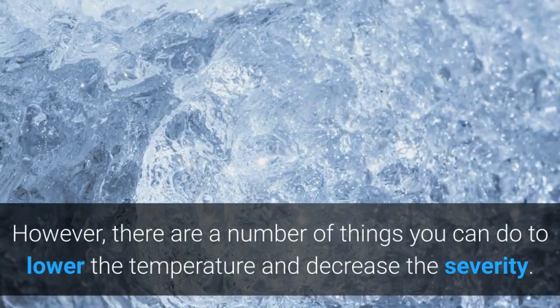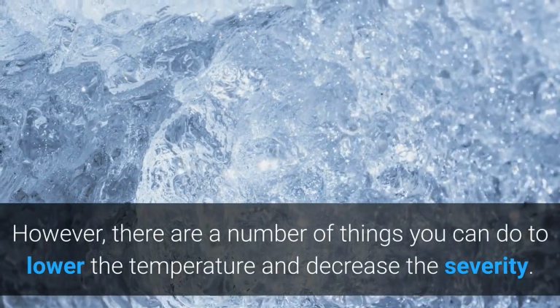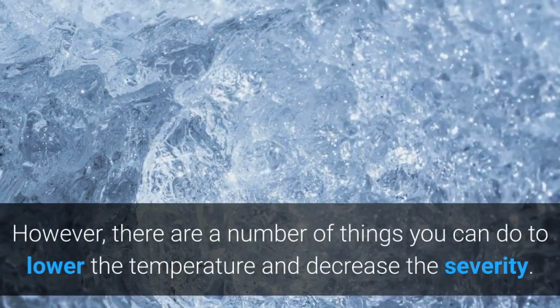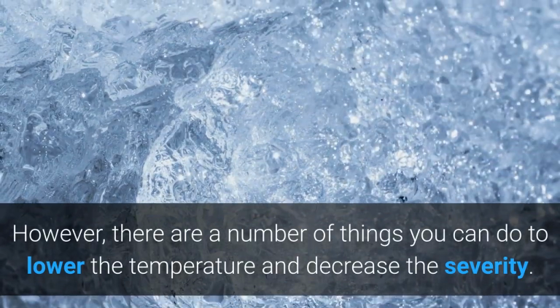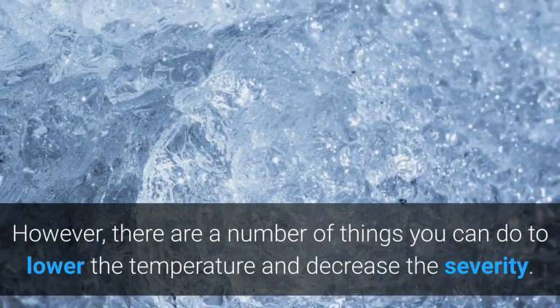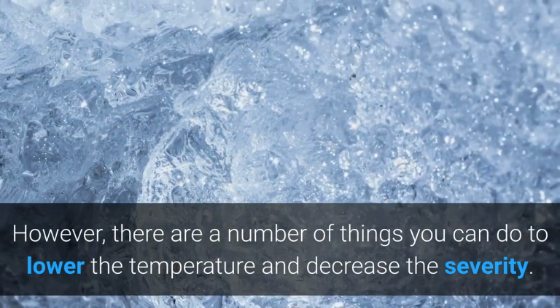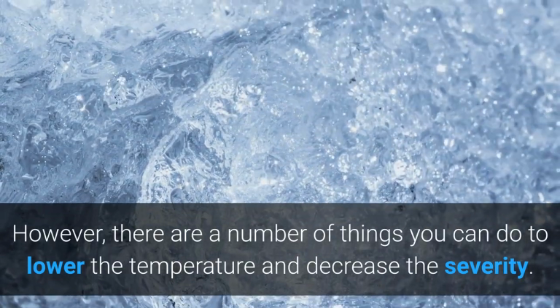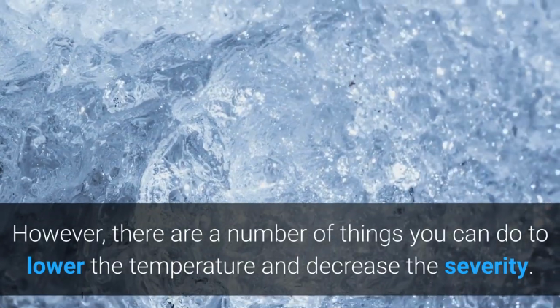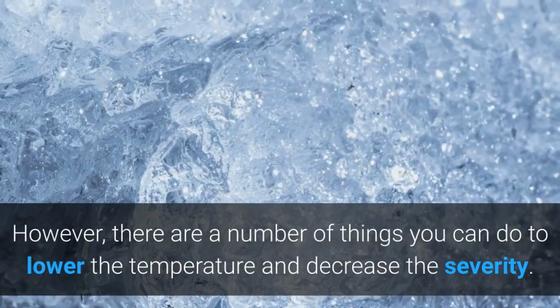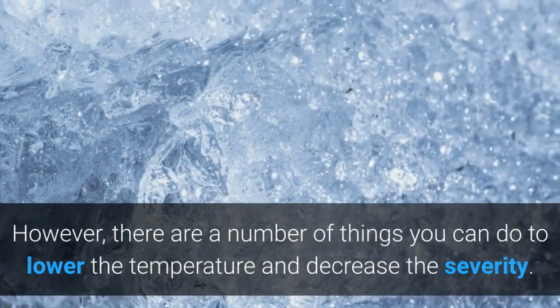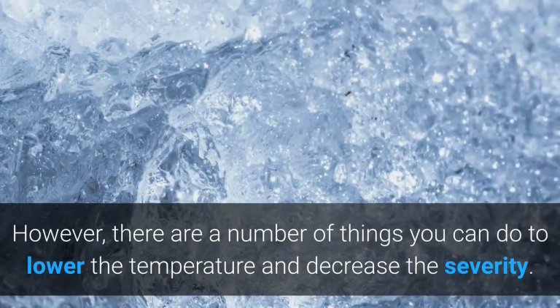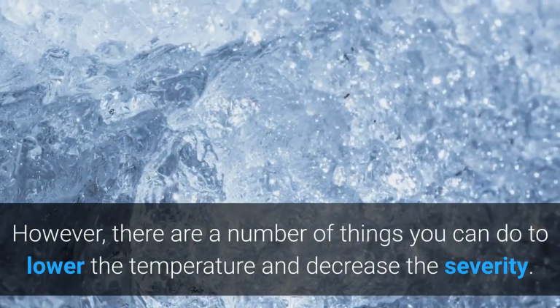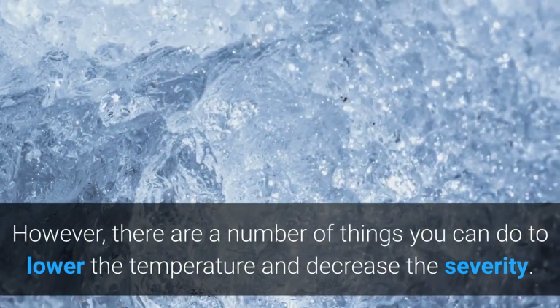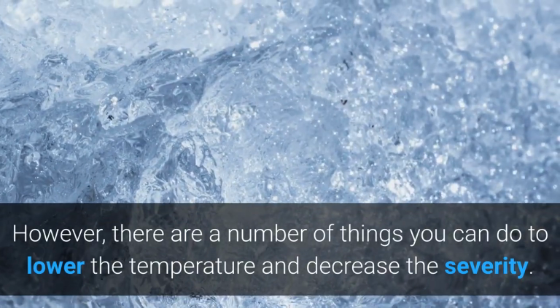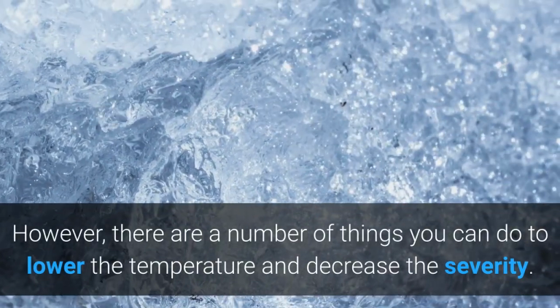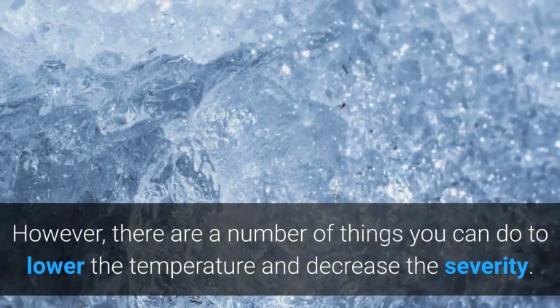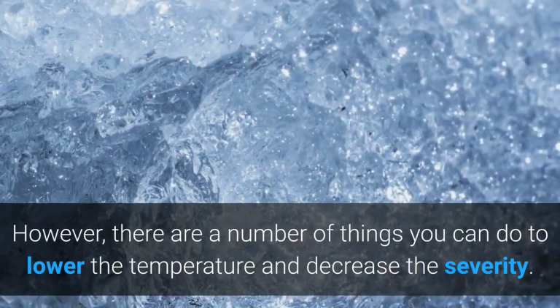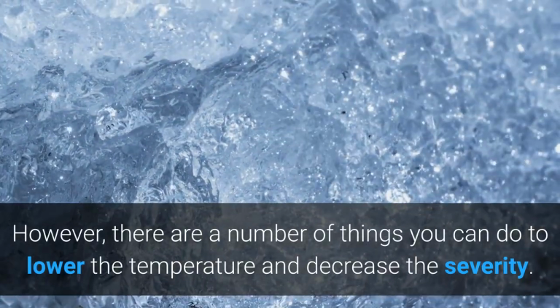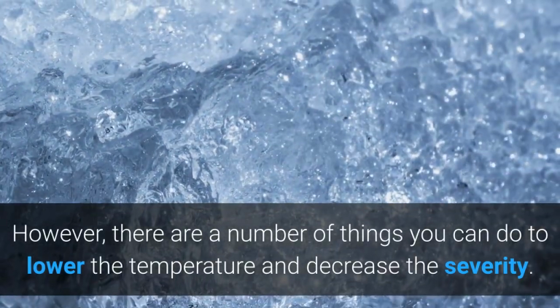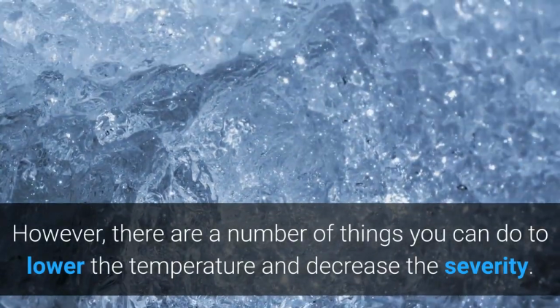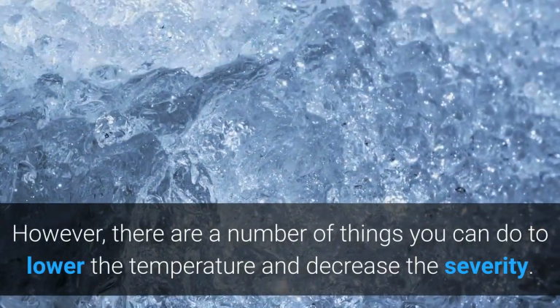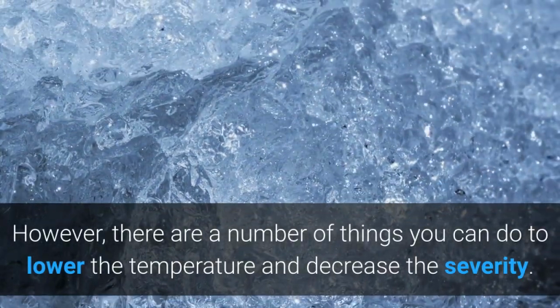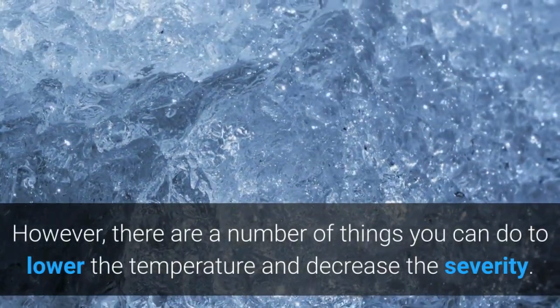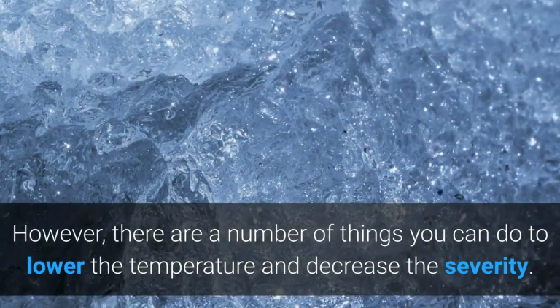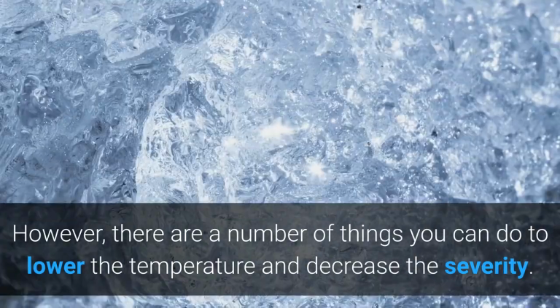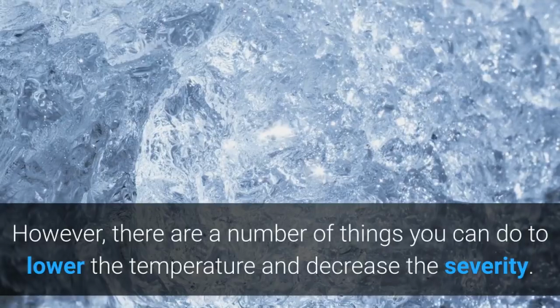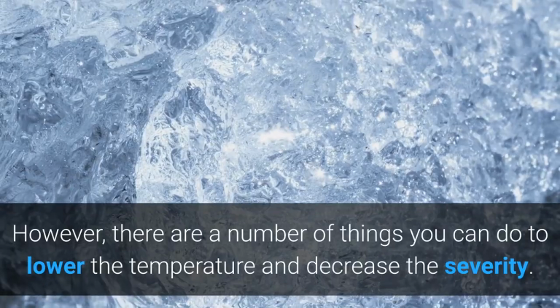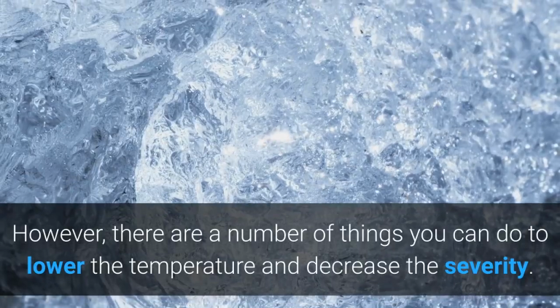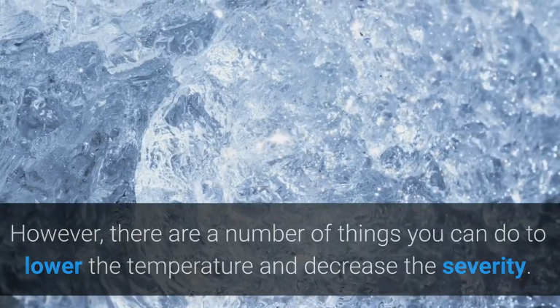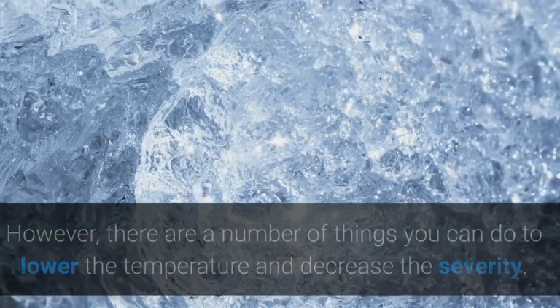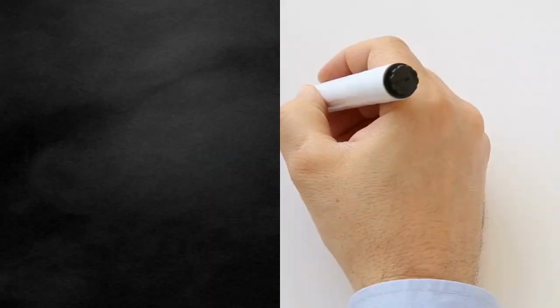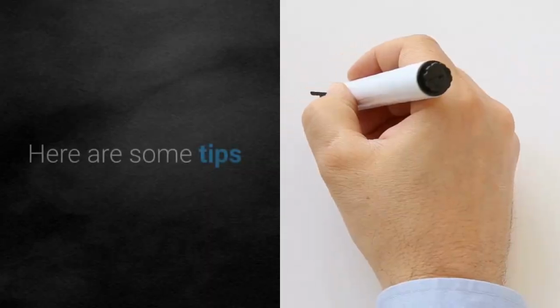However, there are a number of things you can do to lower the temperature and decrease severity. Here are some tips.